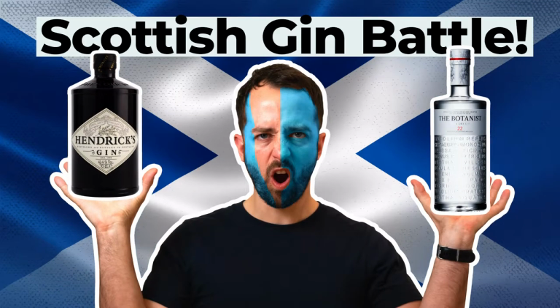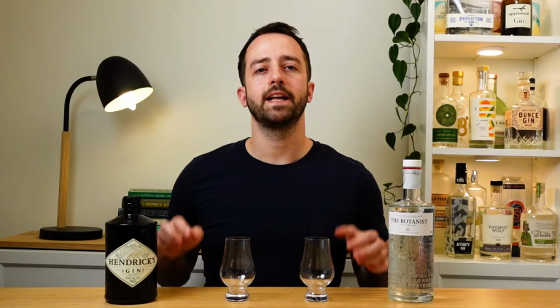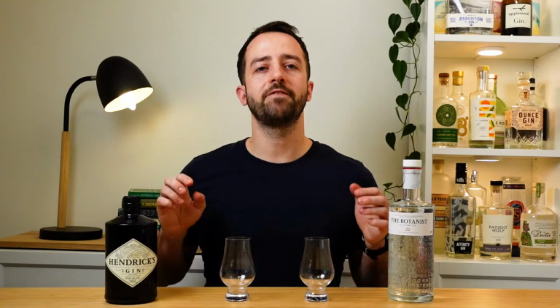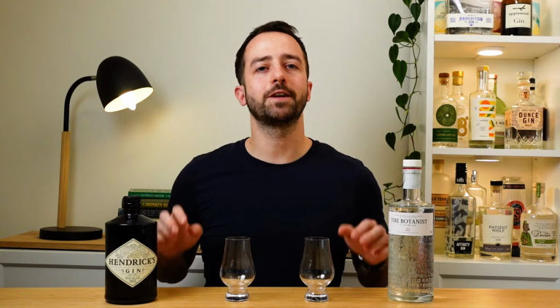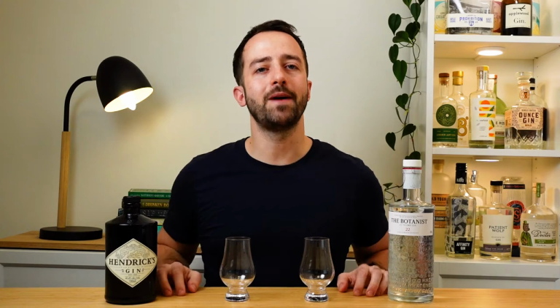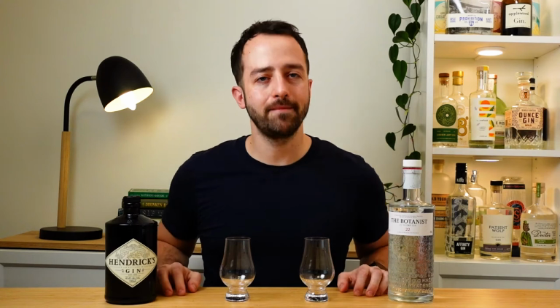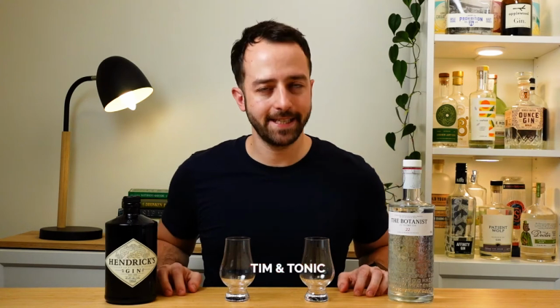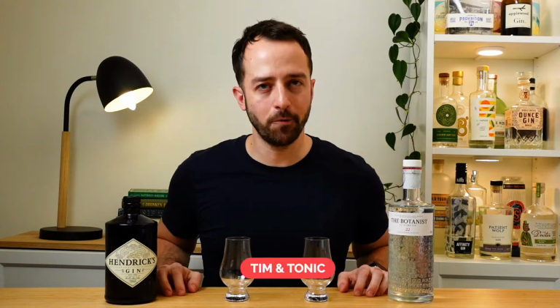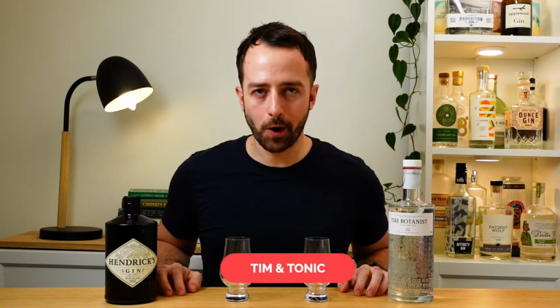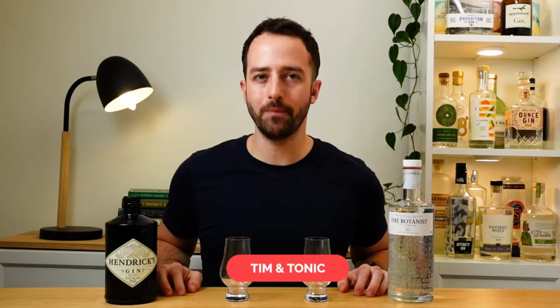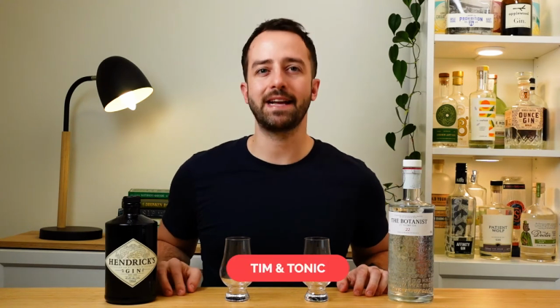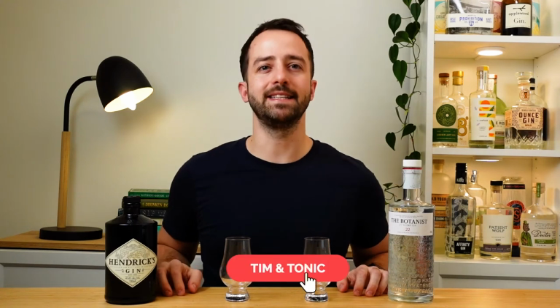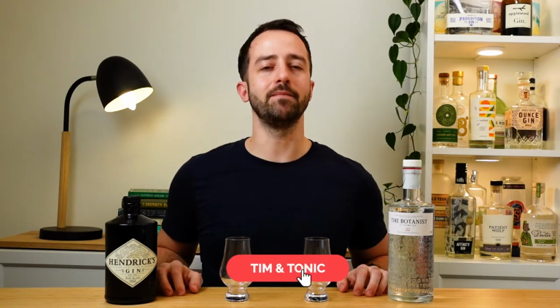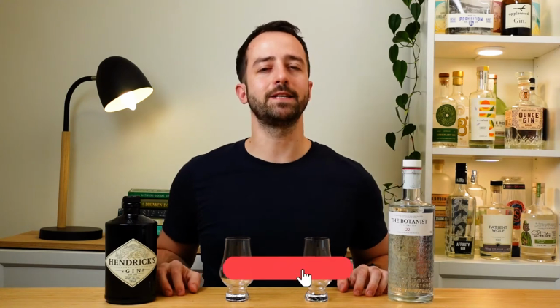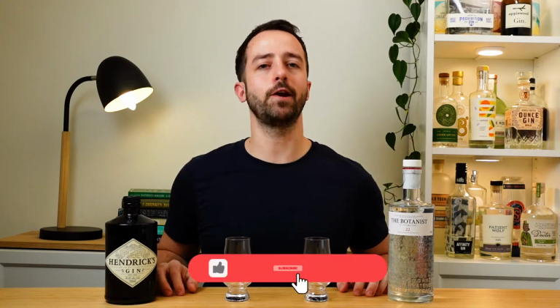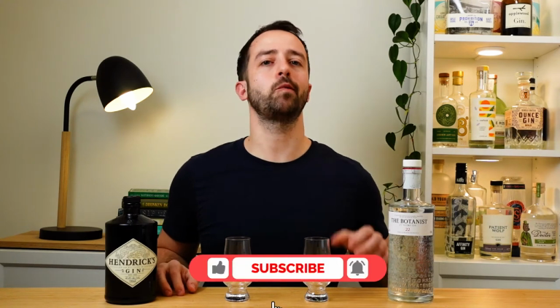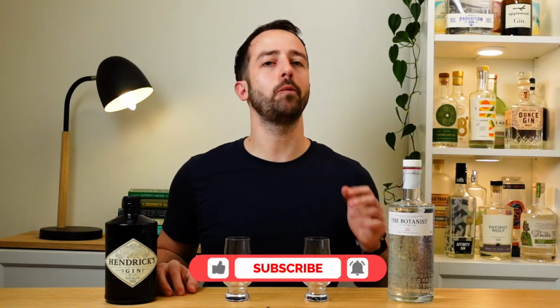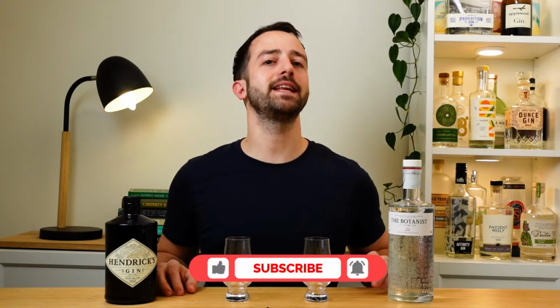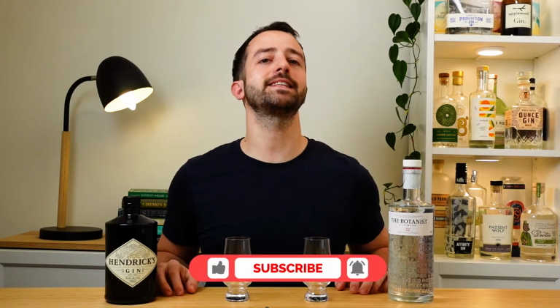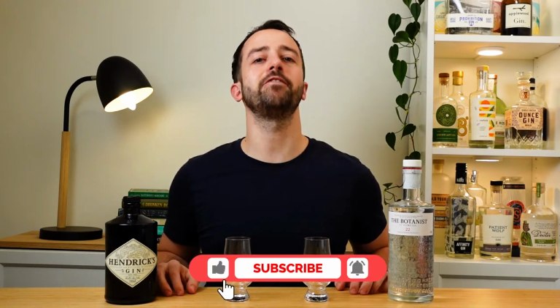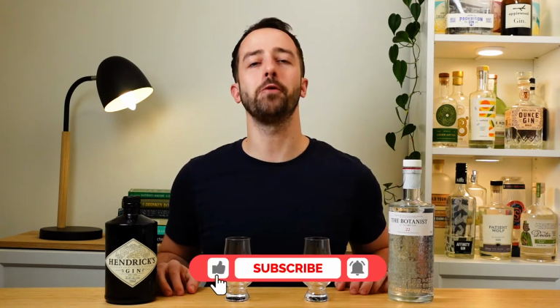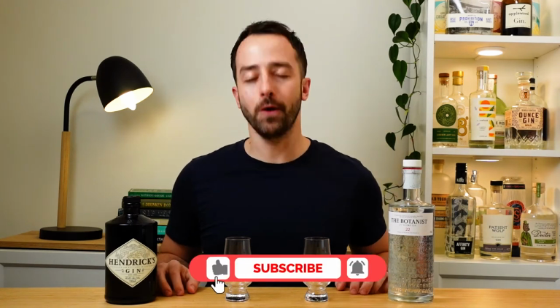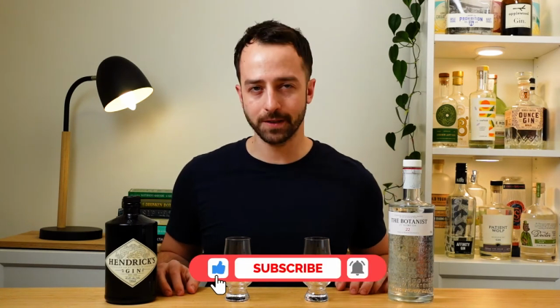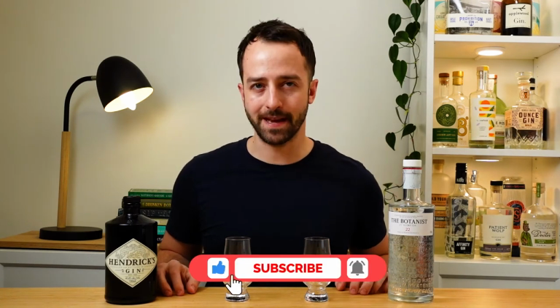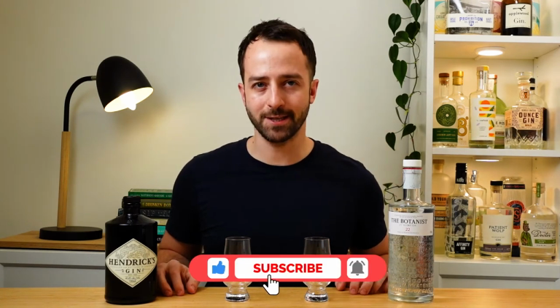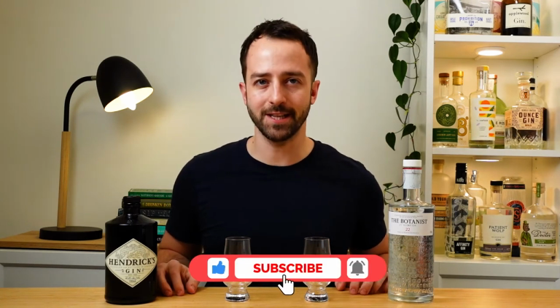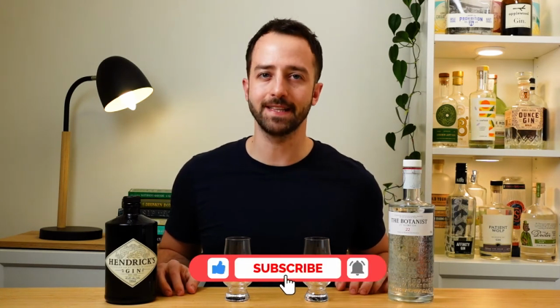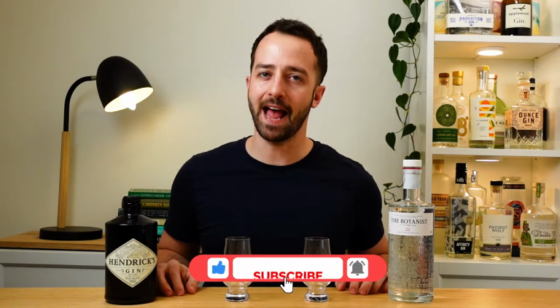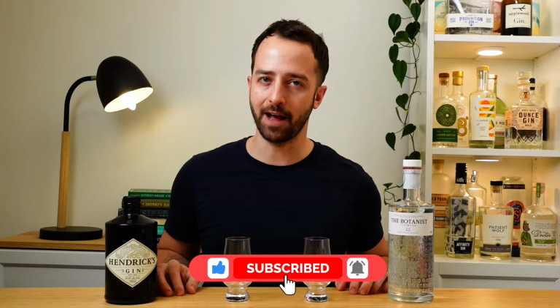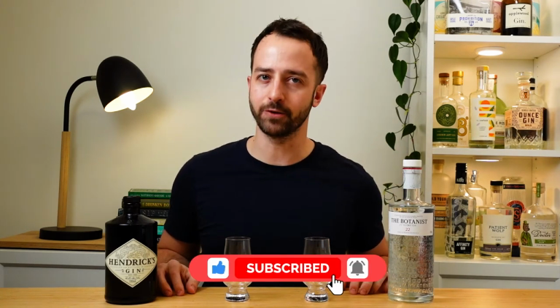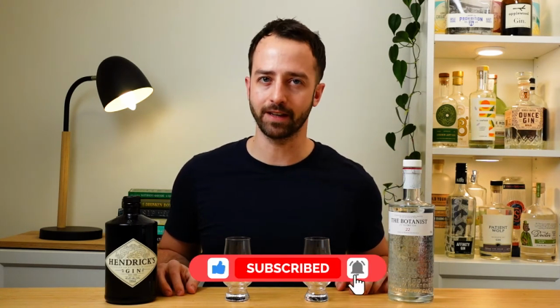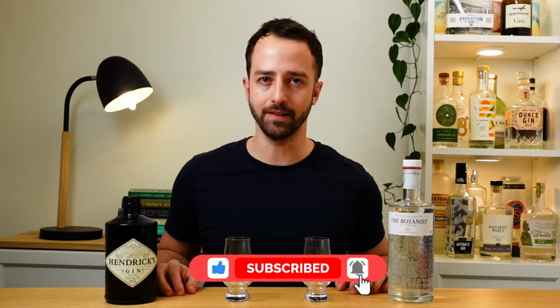G'day folks, my name's Tim. Welcome back to Tim and Tonic where we discover the world's best gins and how to drink them.